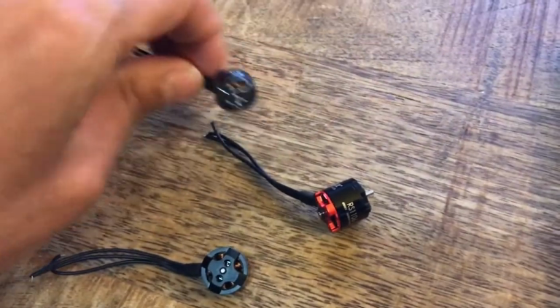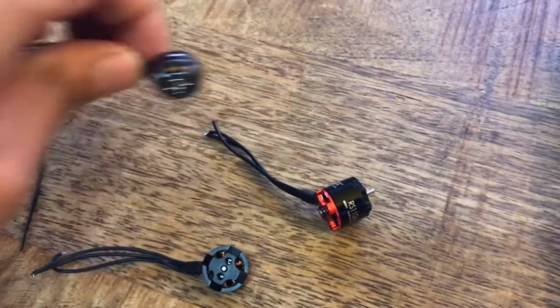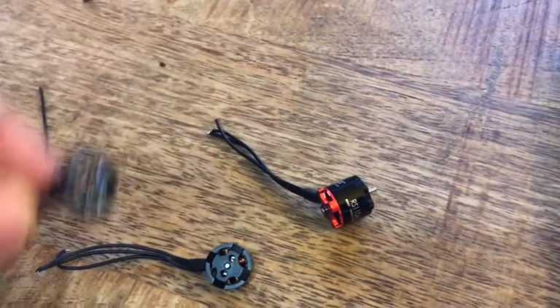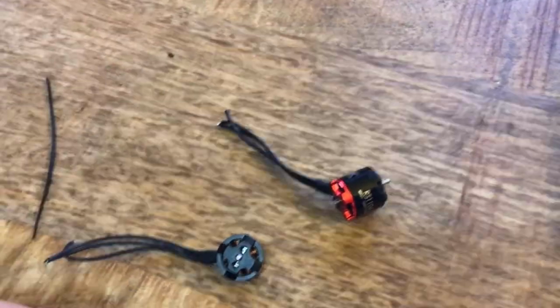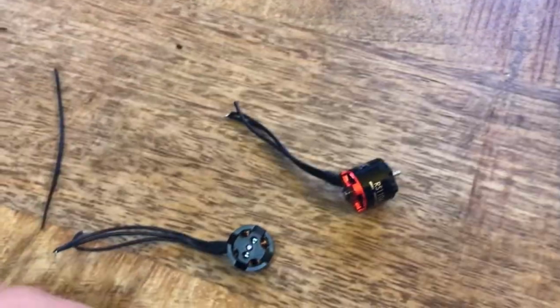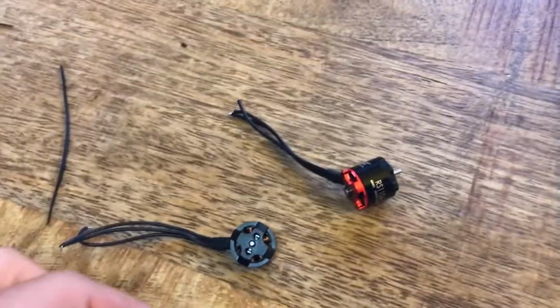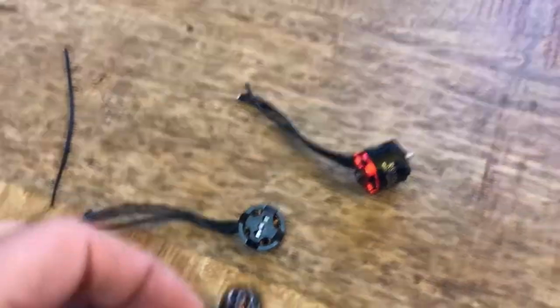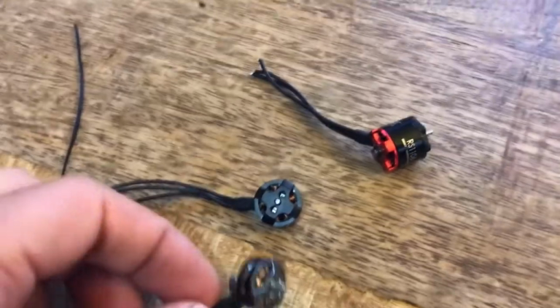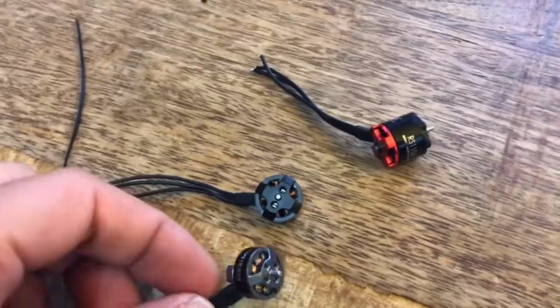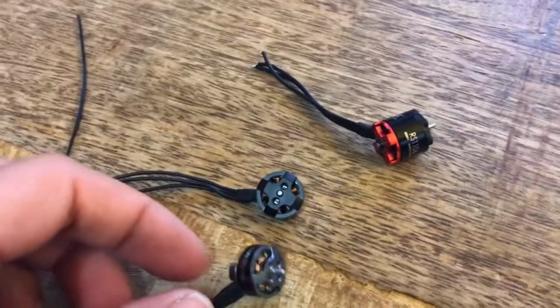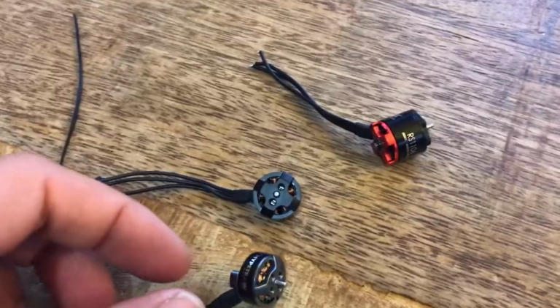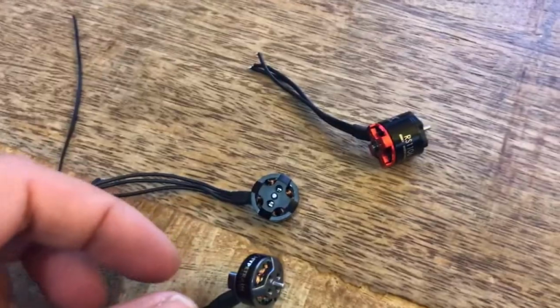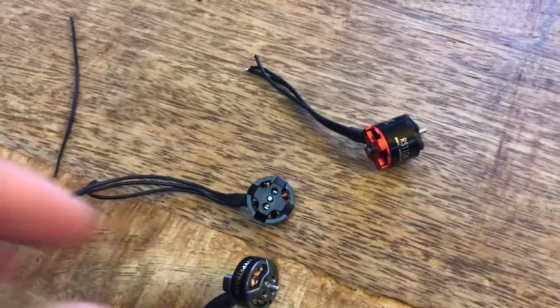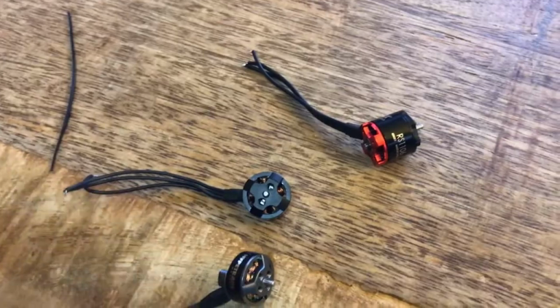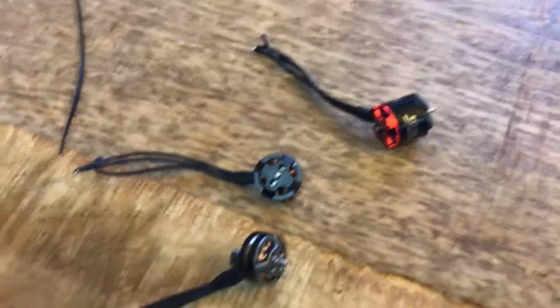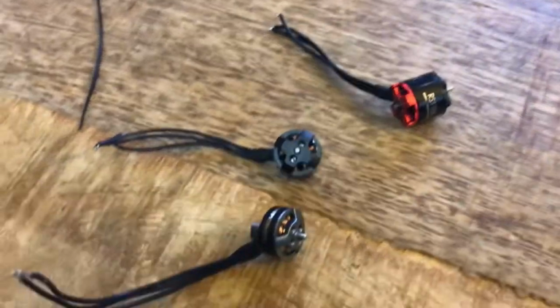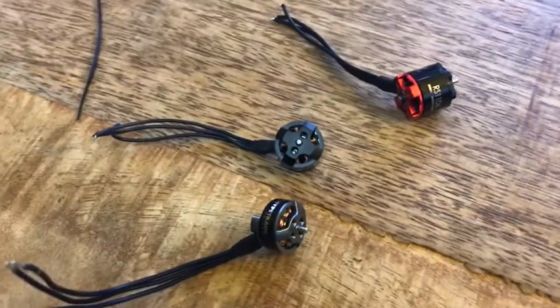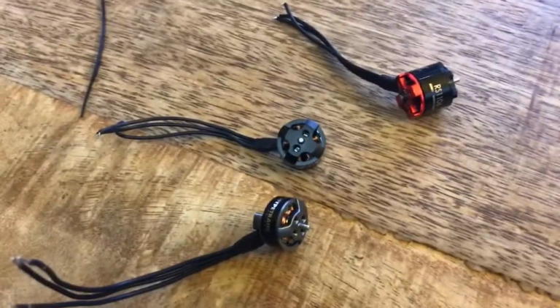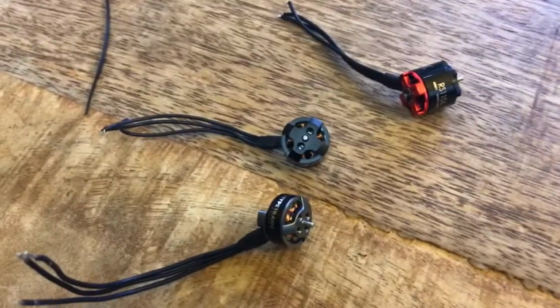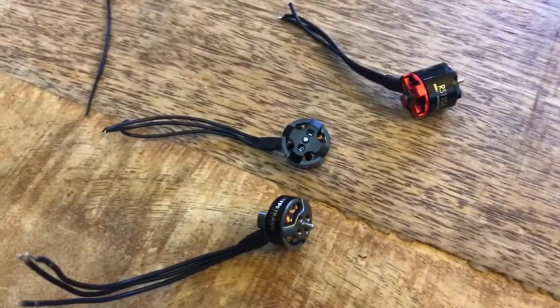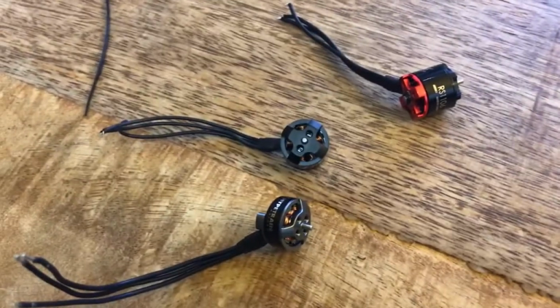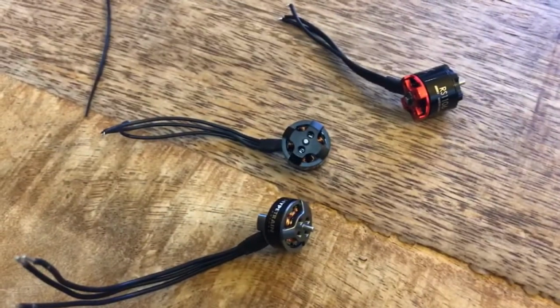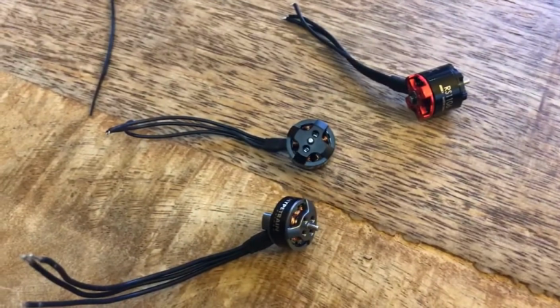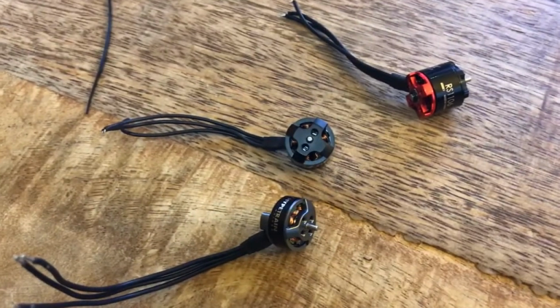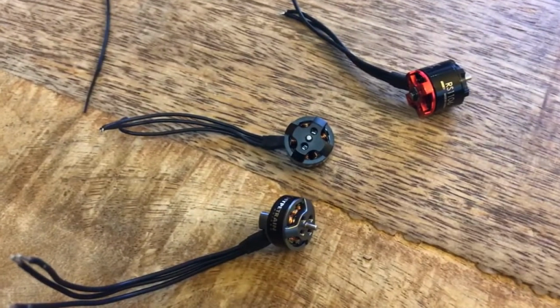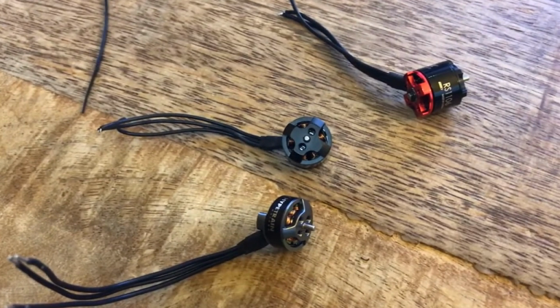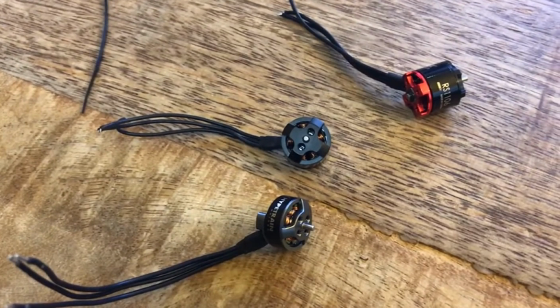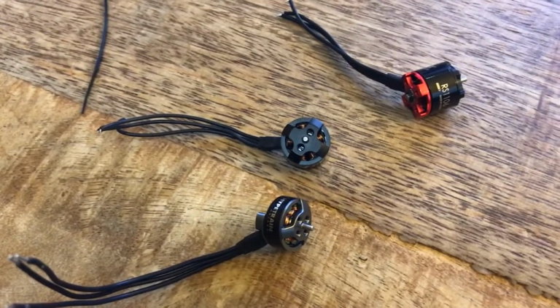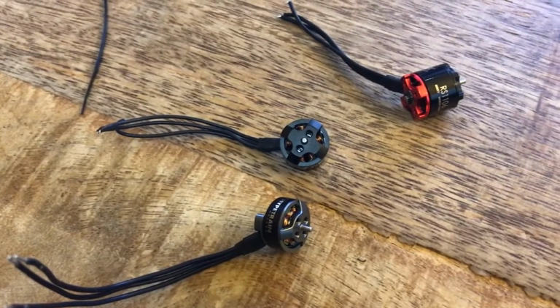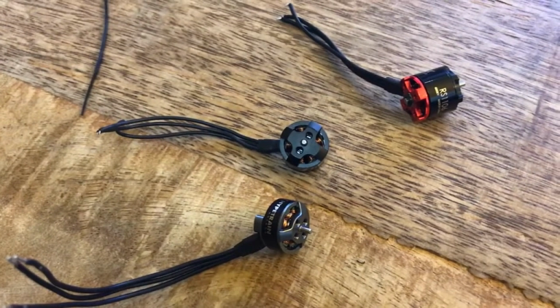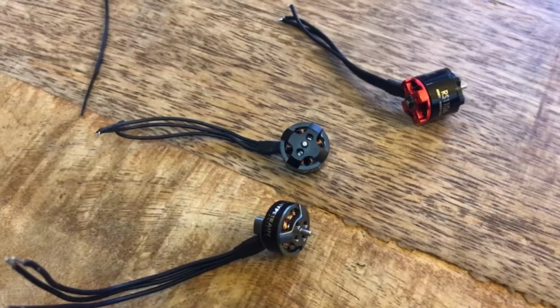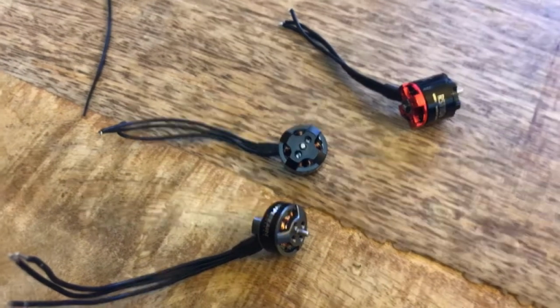Everything about the flight characteristics was just a tad better. Everything was smoother. No complaints at all about performance.